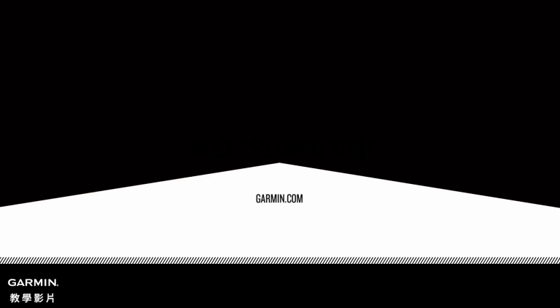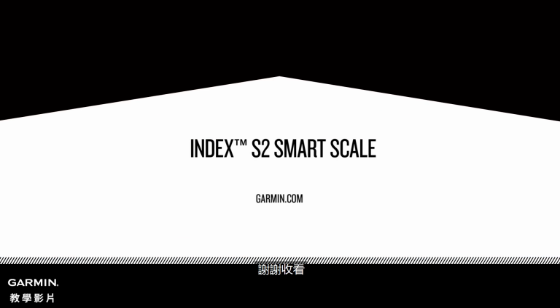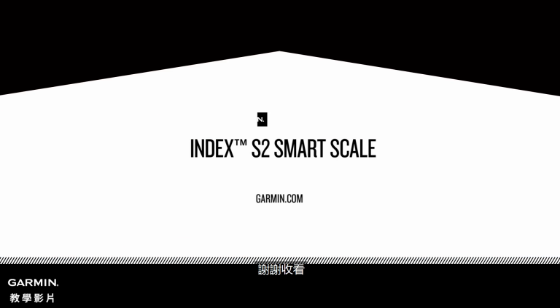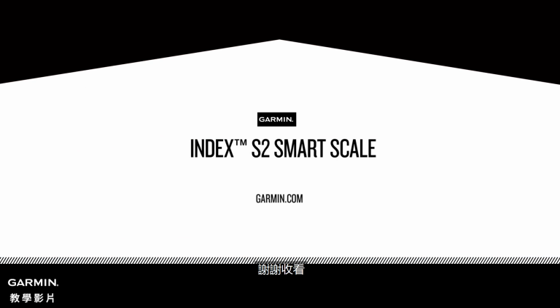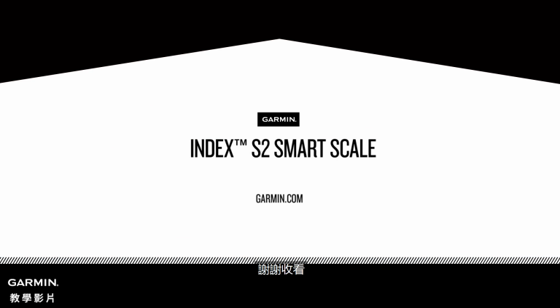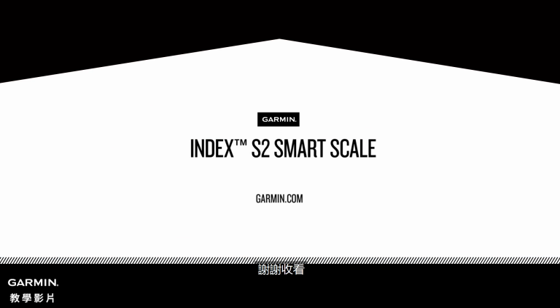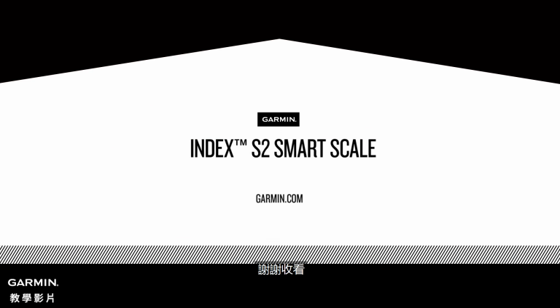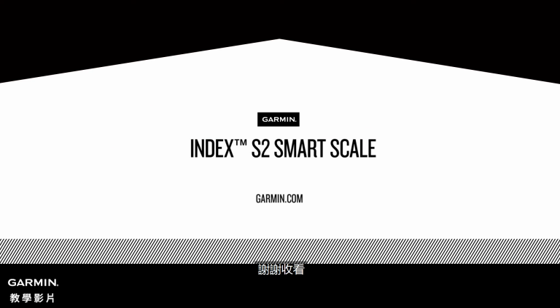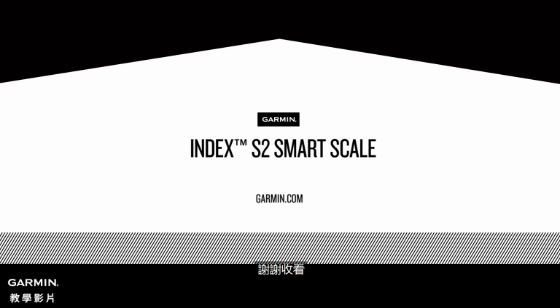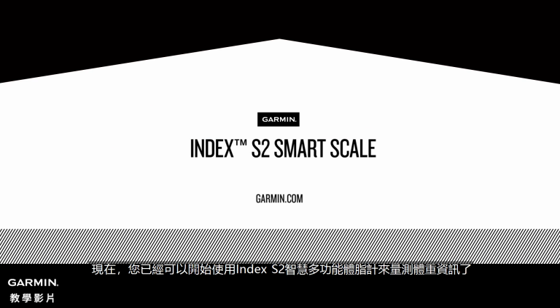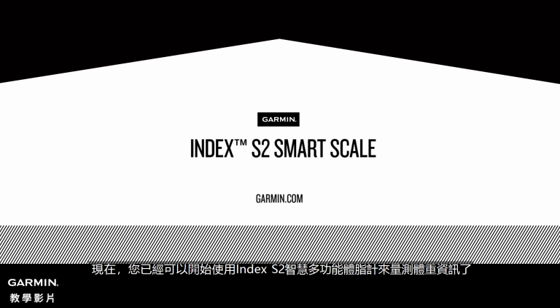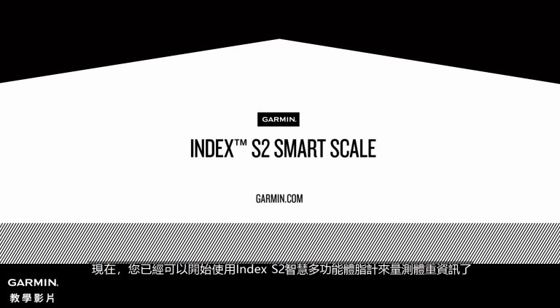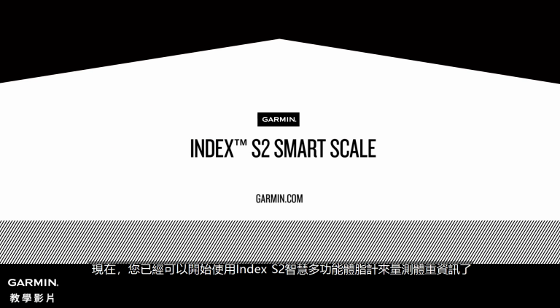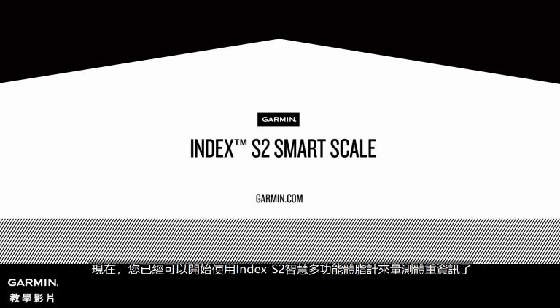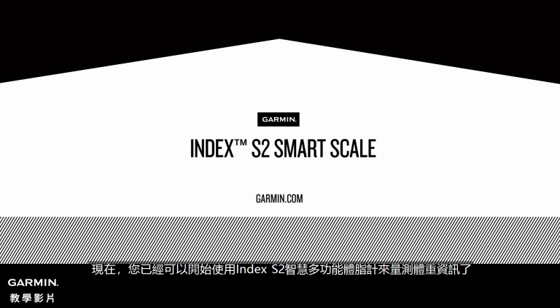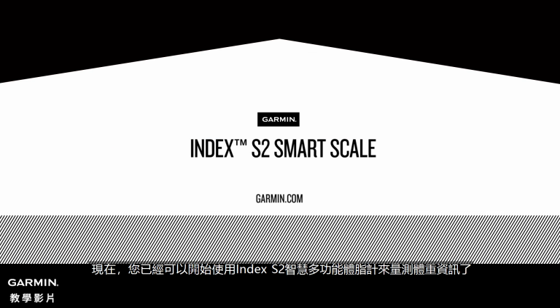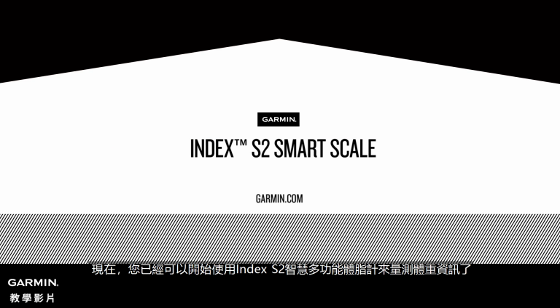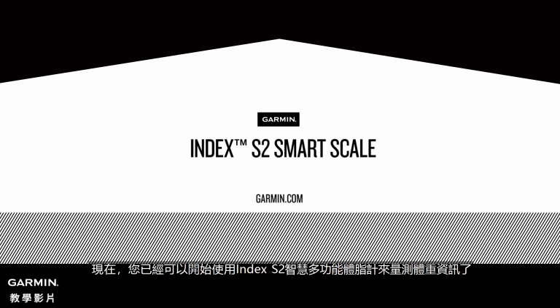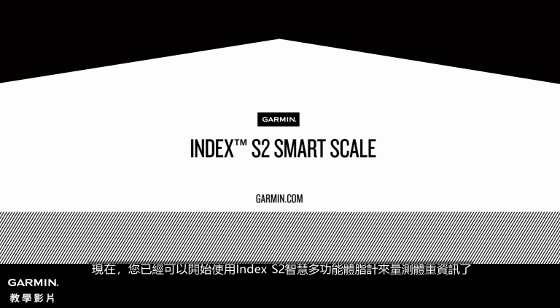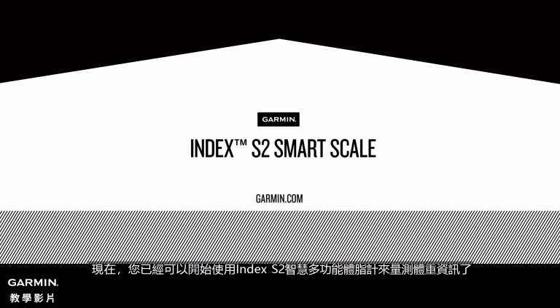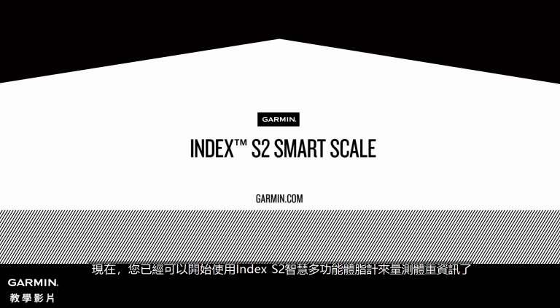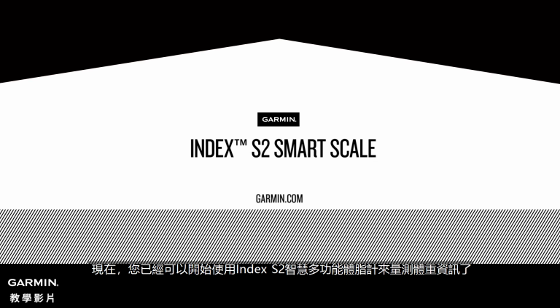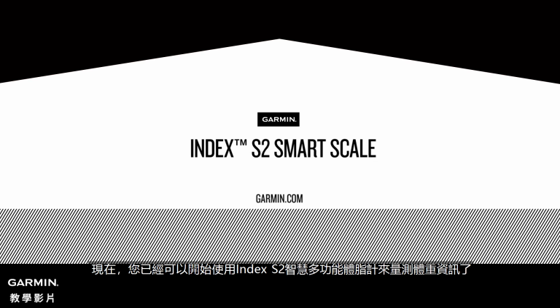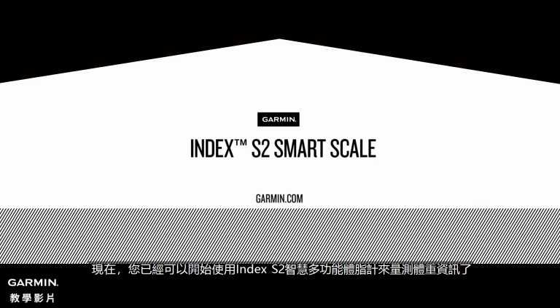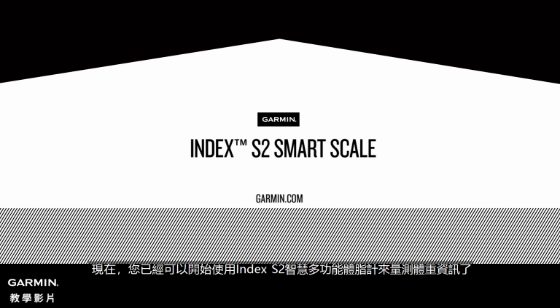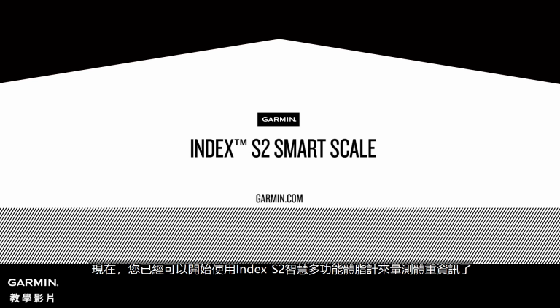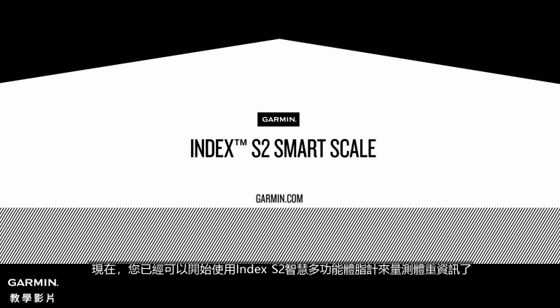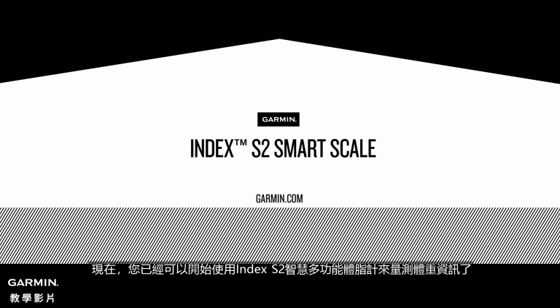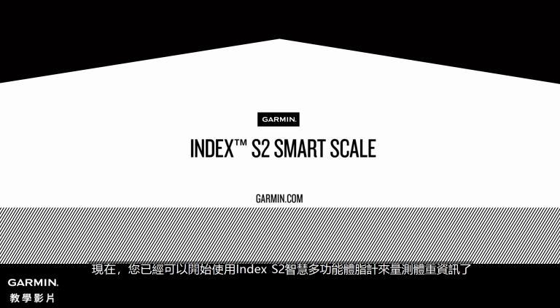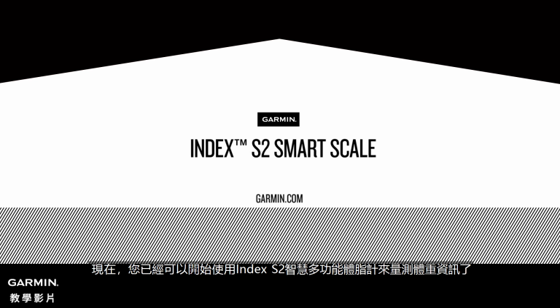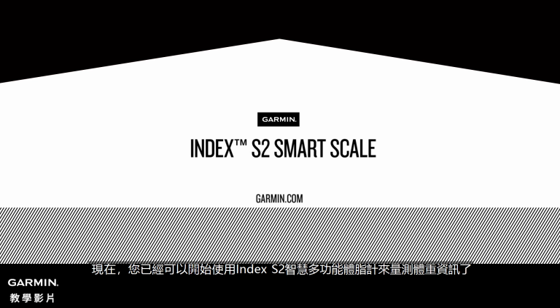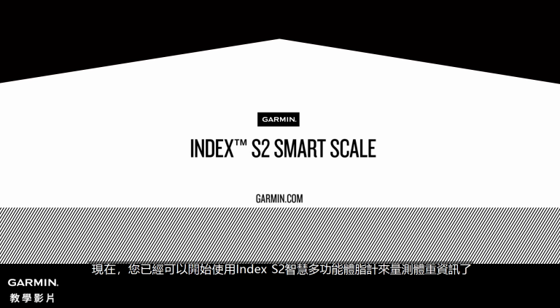Thanks for watching. Now you're ready to start measuring more than just weight with the Index S2 Smart Scale. We'll see you next time. Take care.